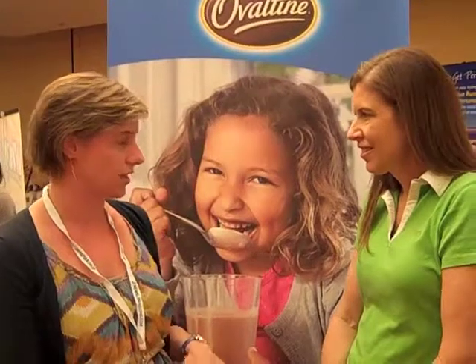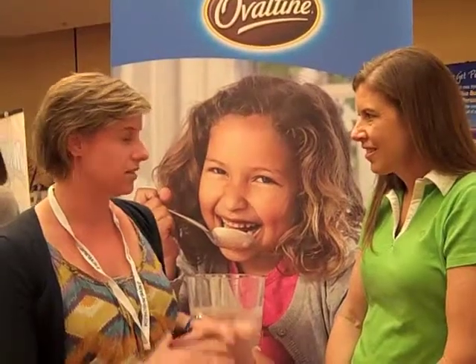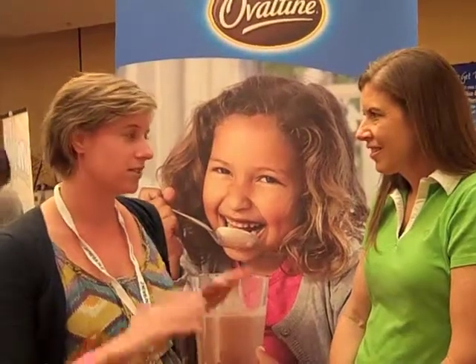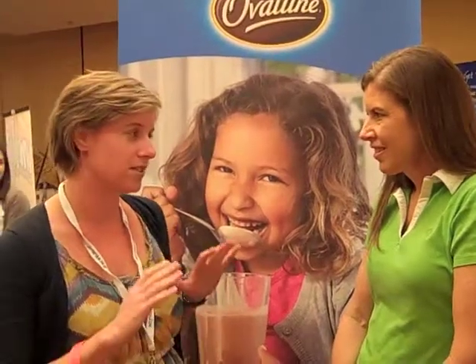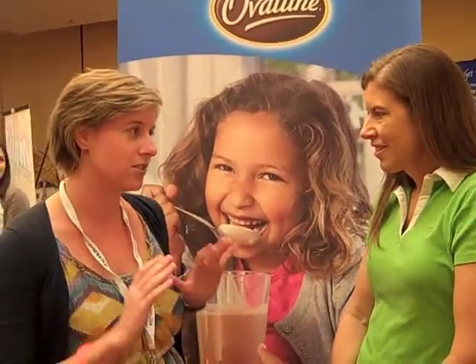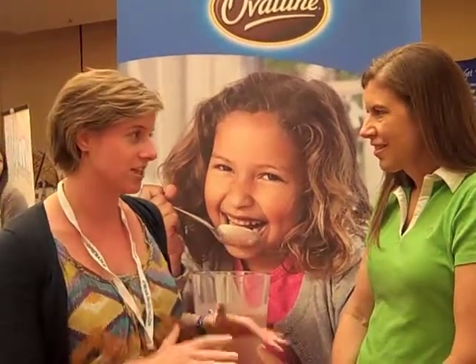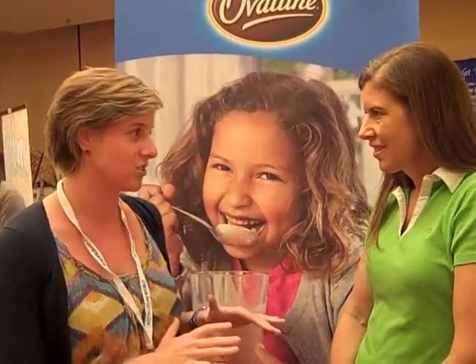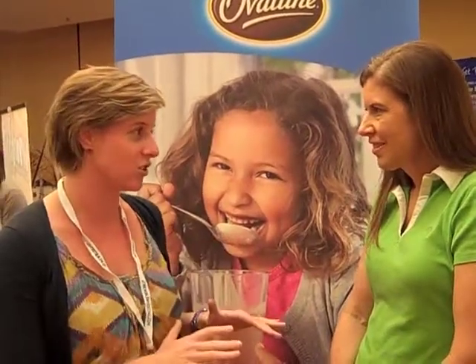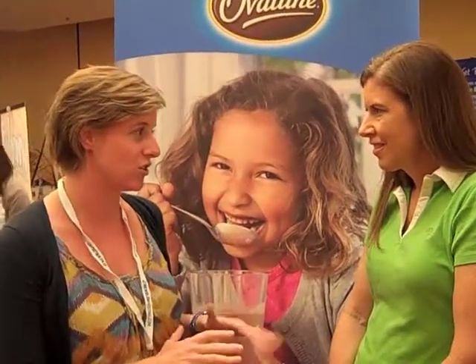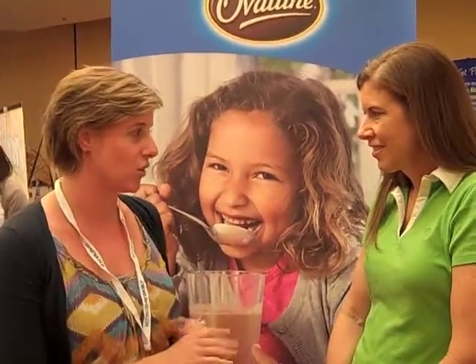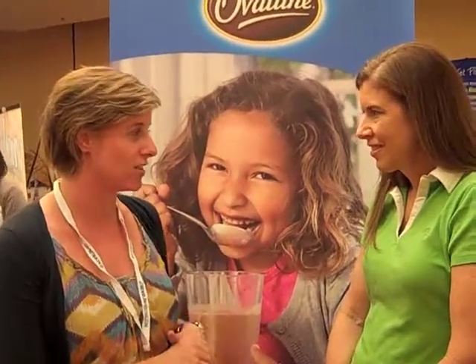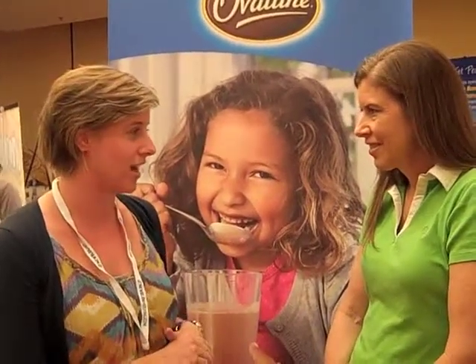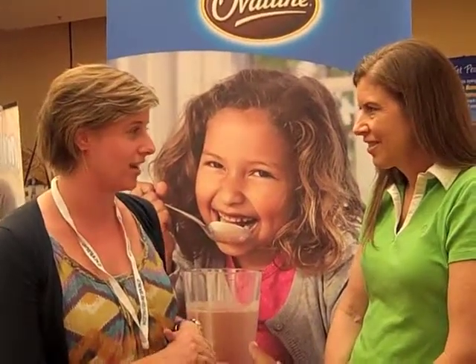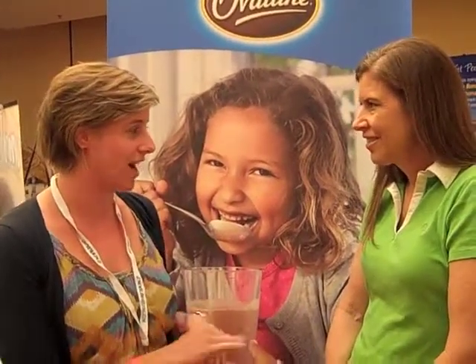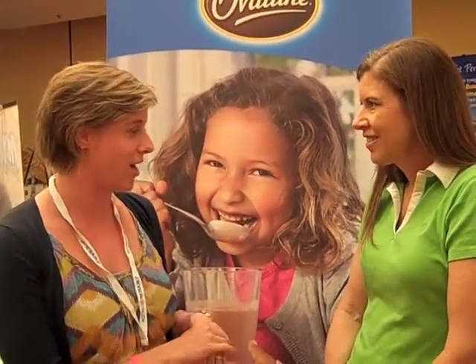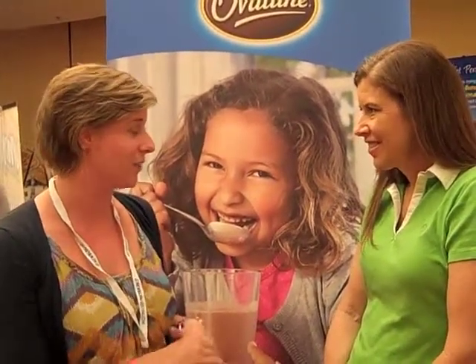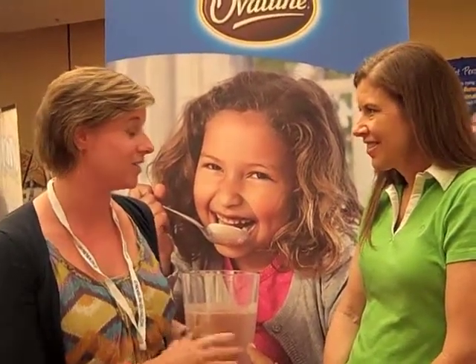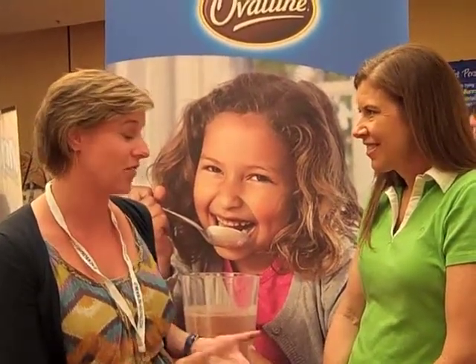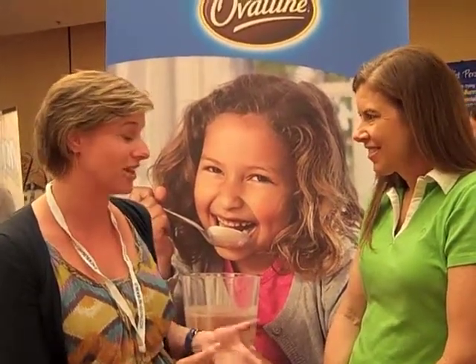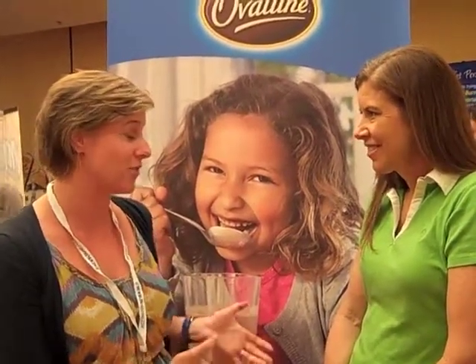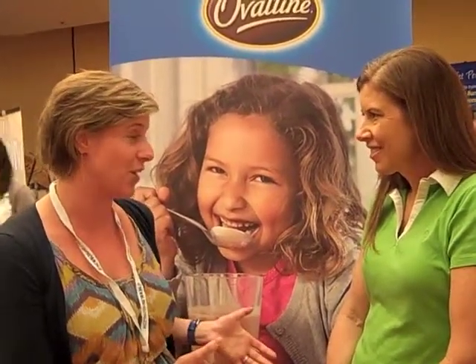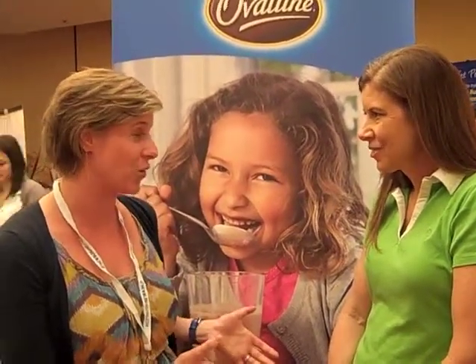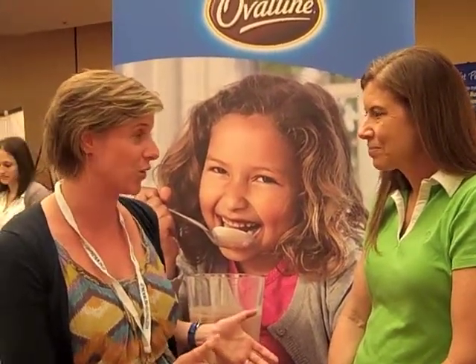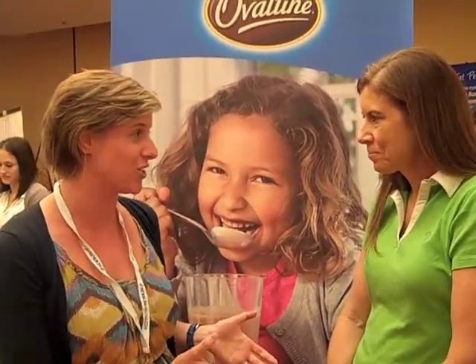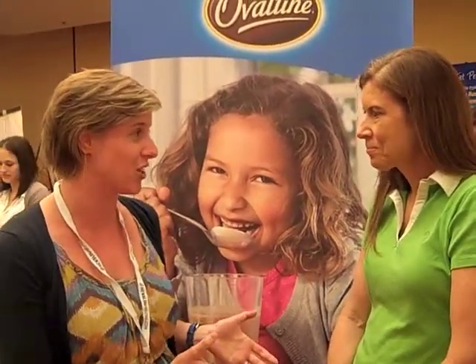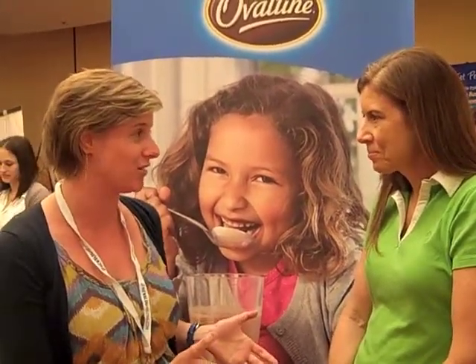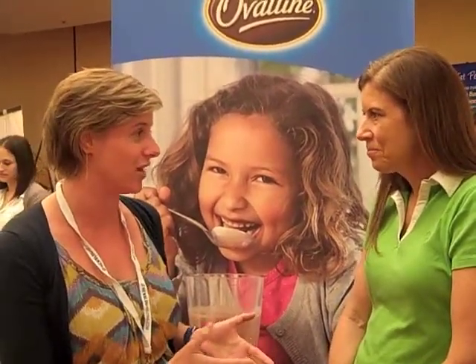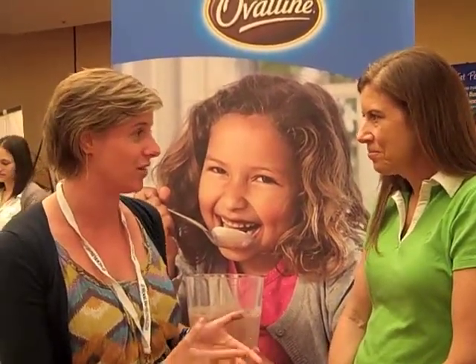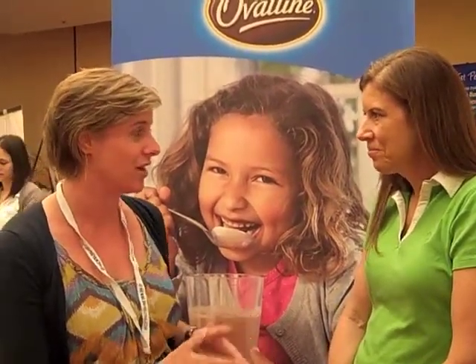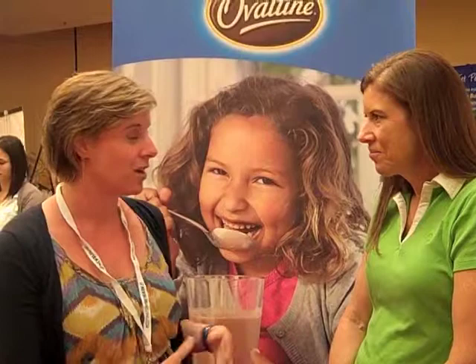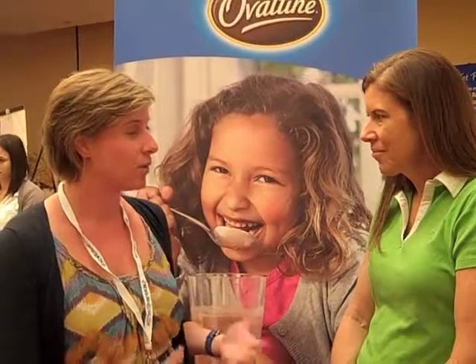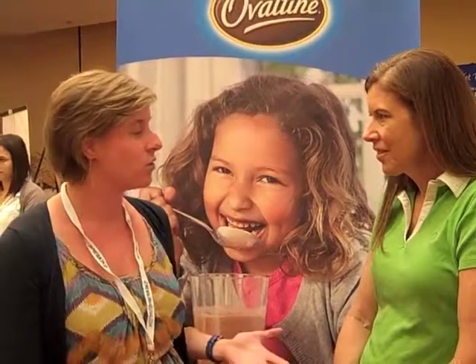And it still tastes as good as you've always had, and in fact even better with our rich chocolate flavor.